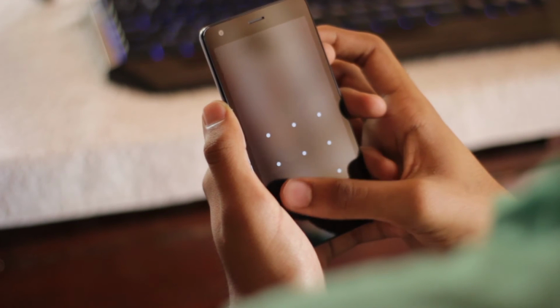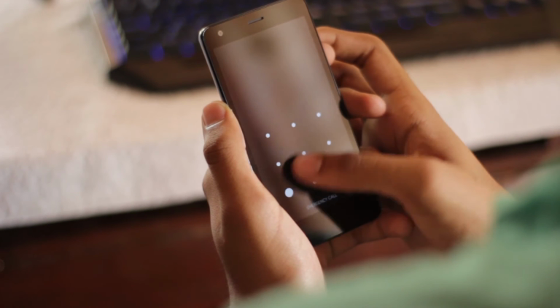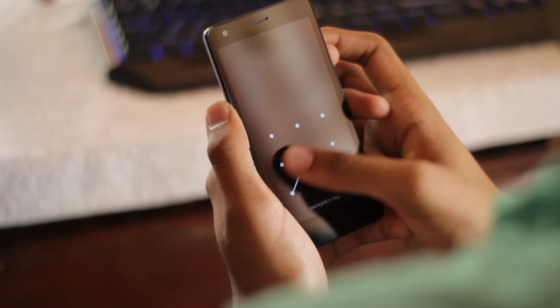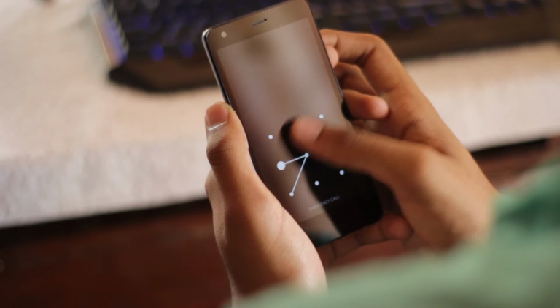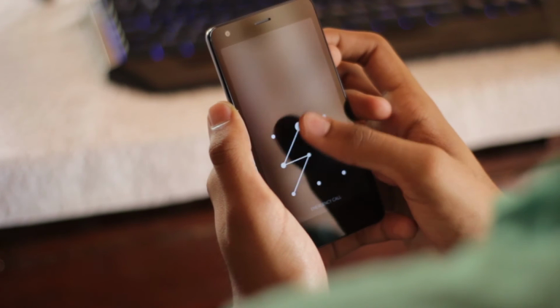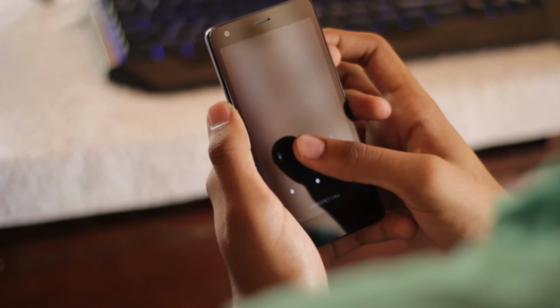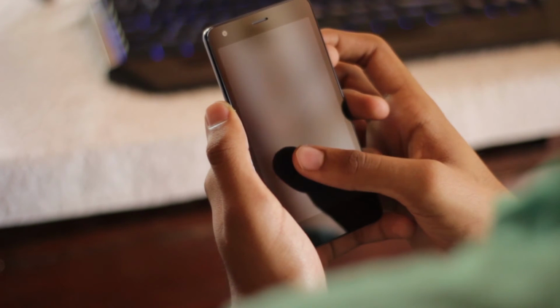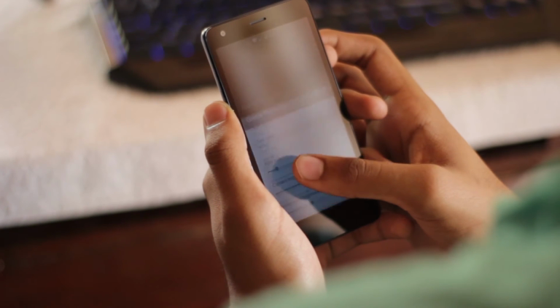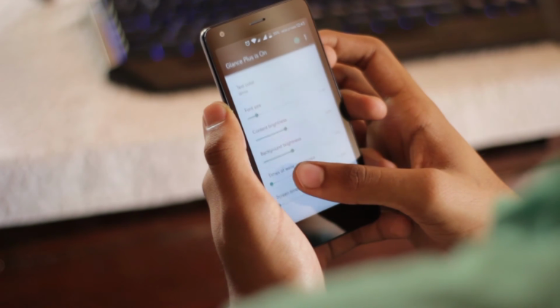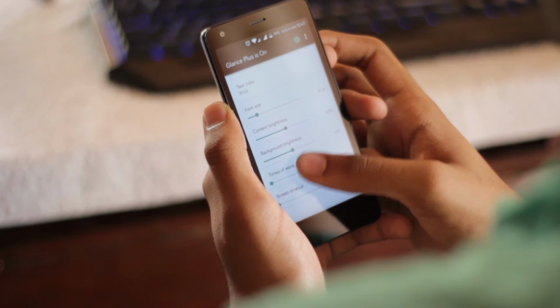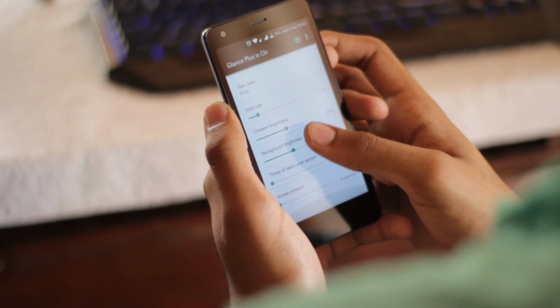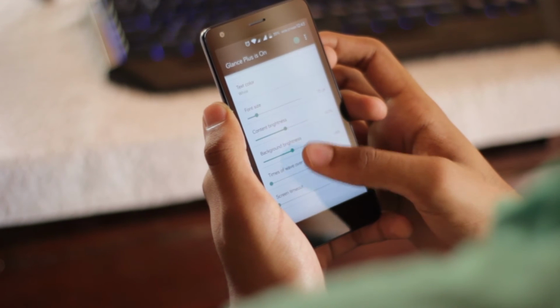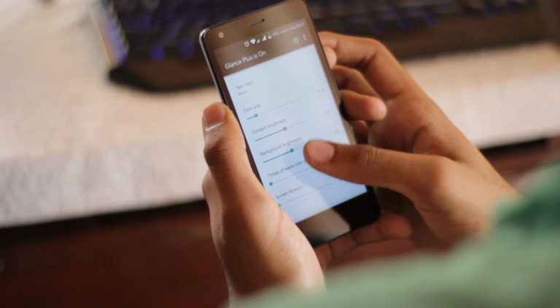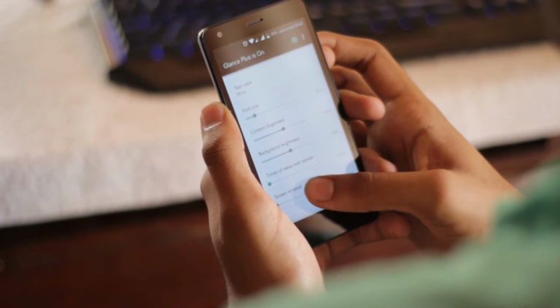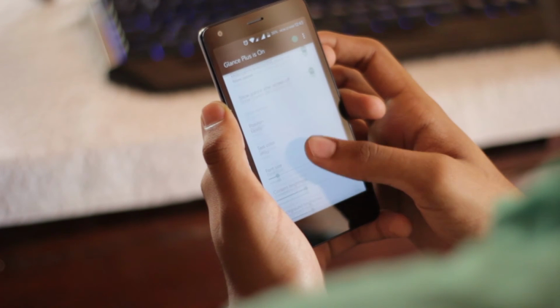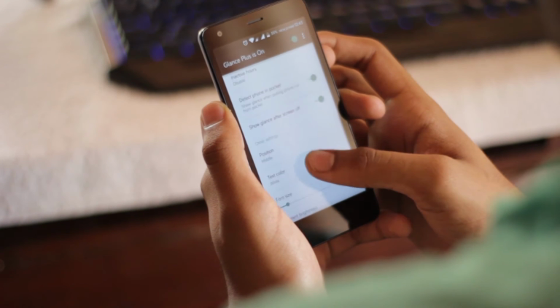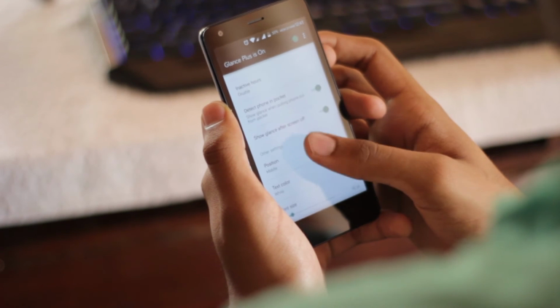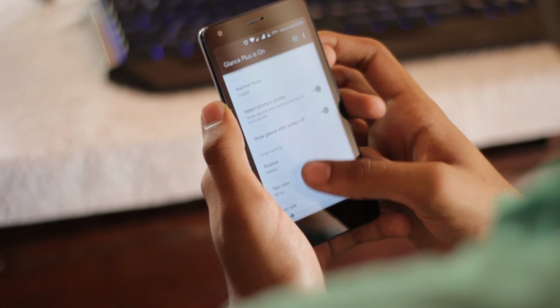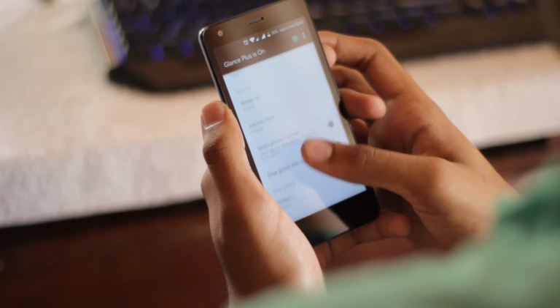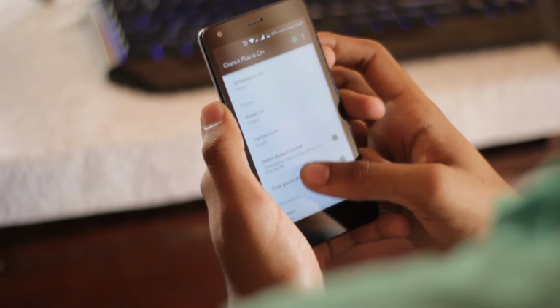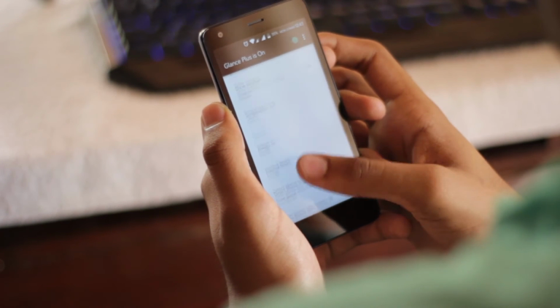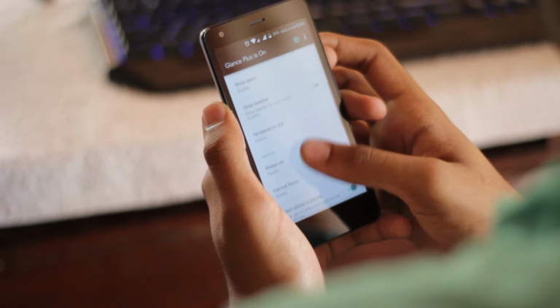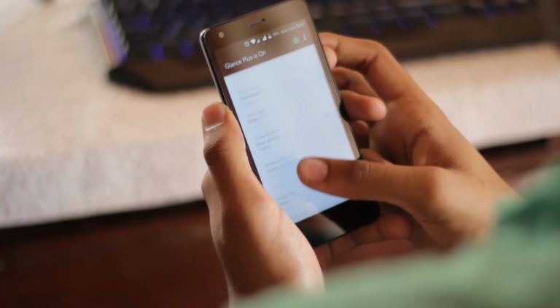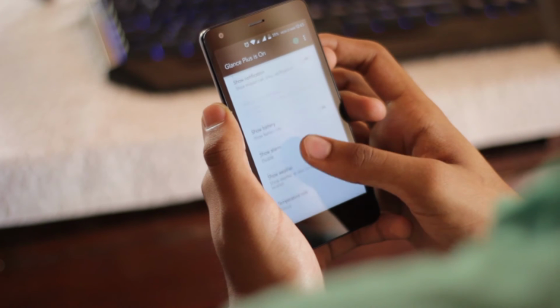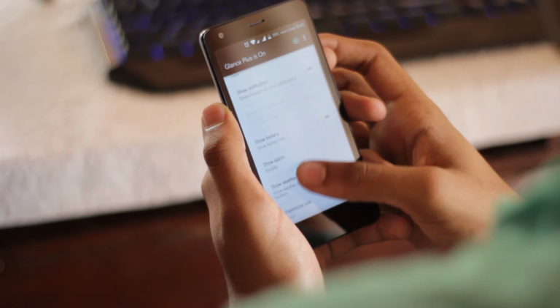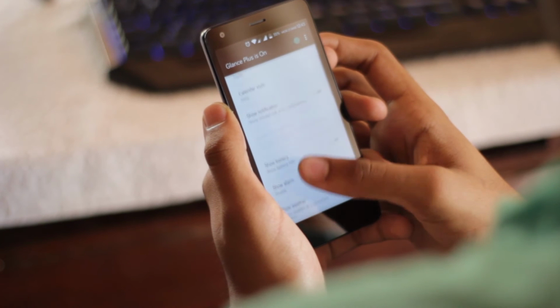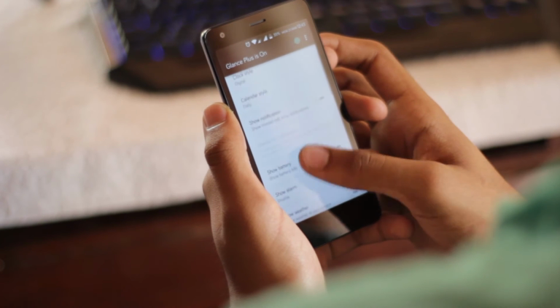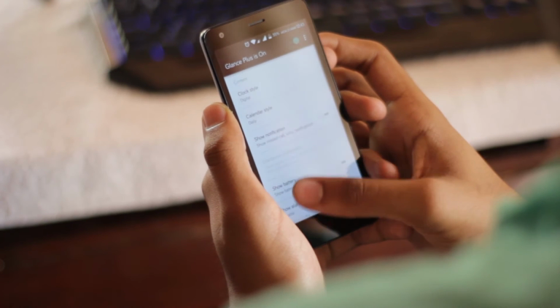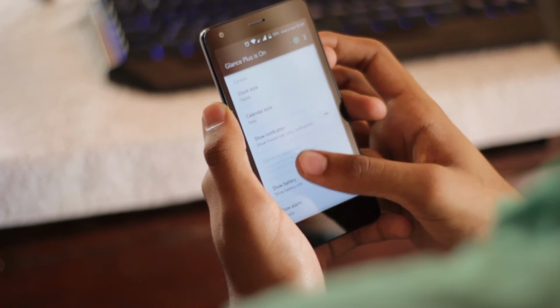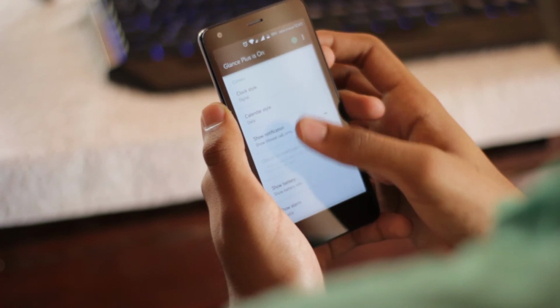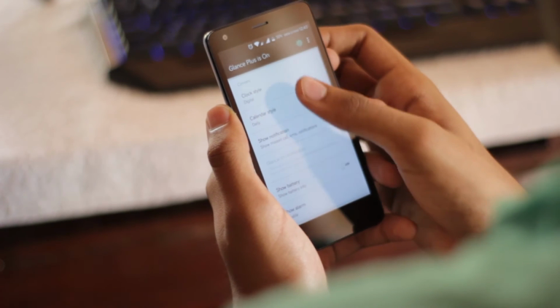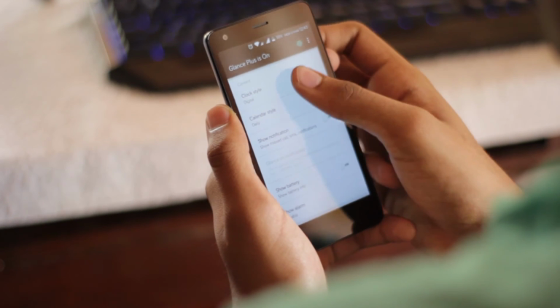There are so many things you can mess around with, such as the font size and font color. You can also change the clock style to suit your liking.